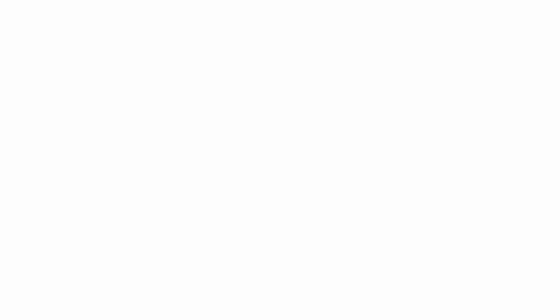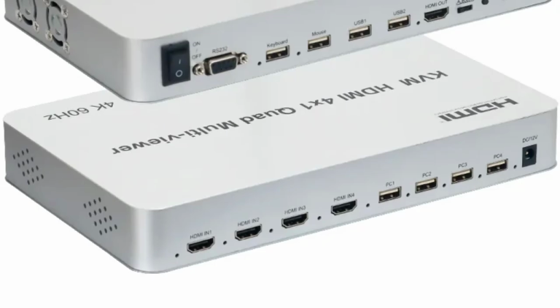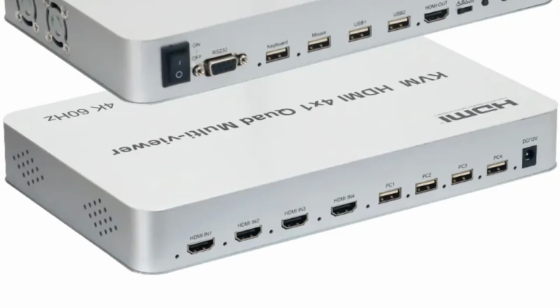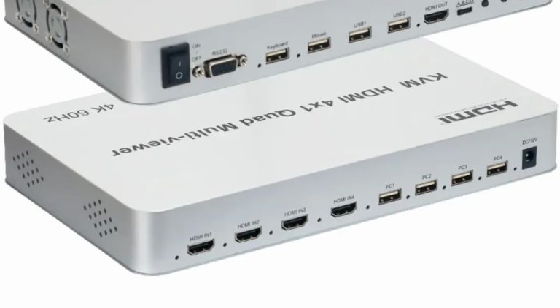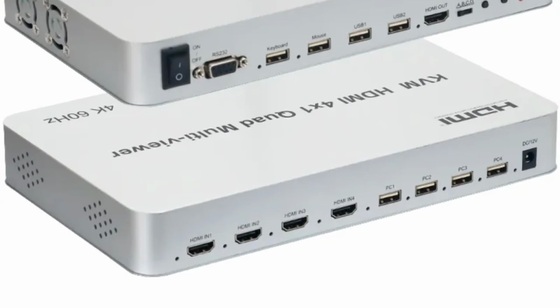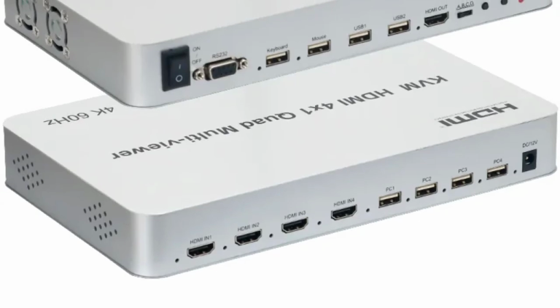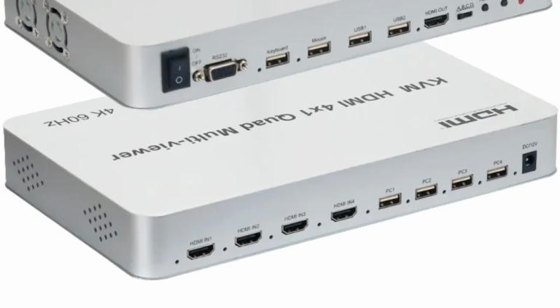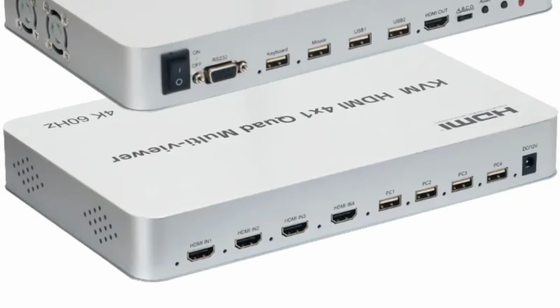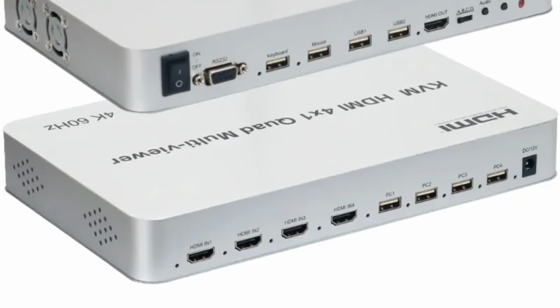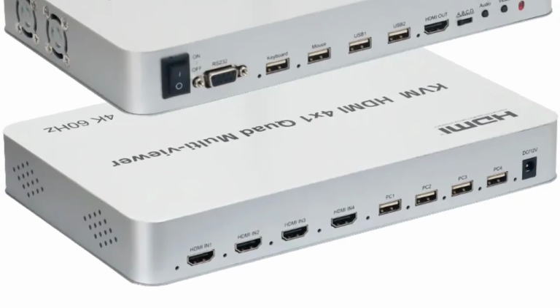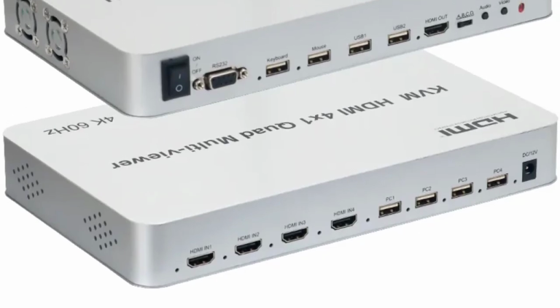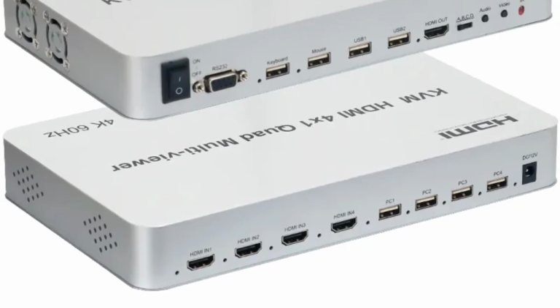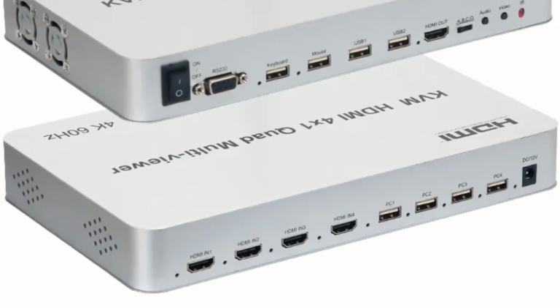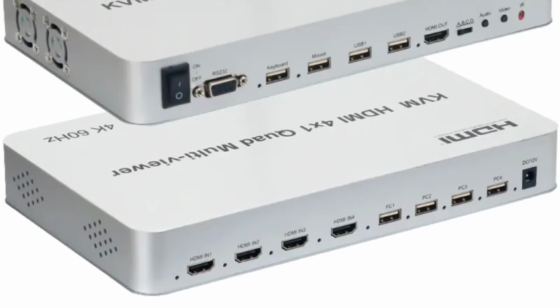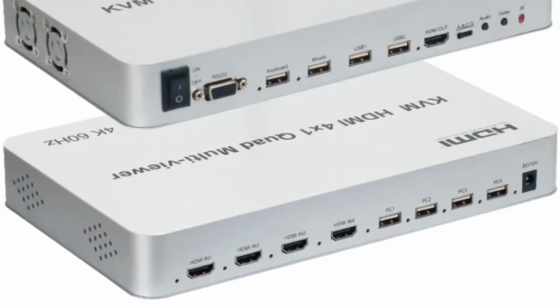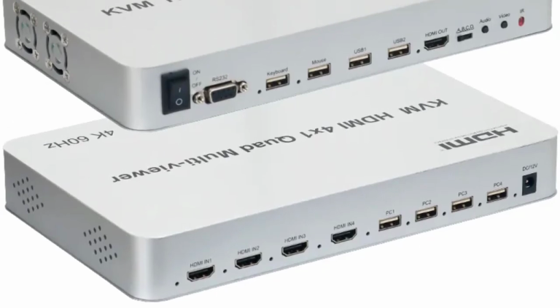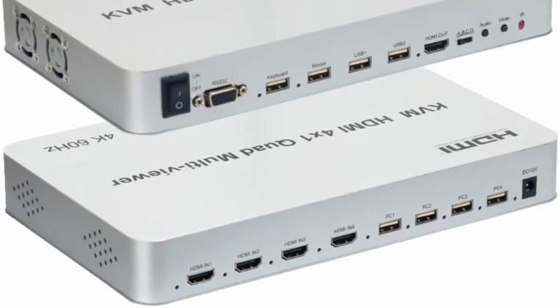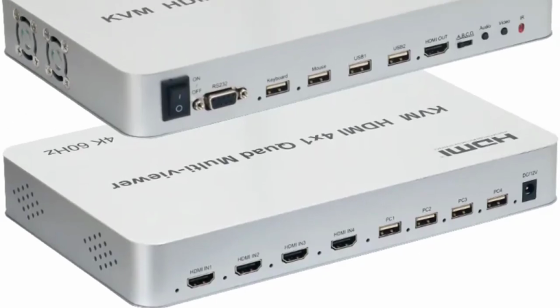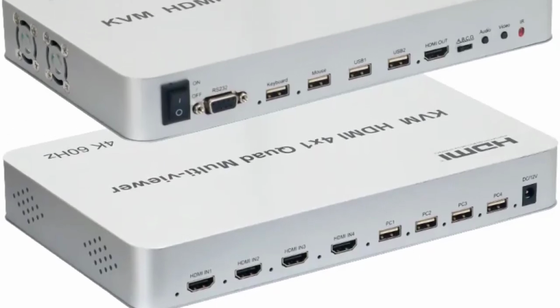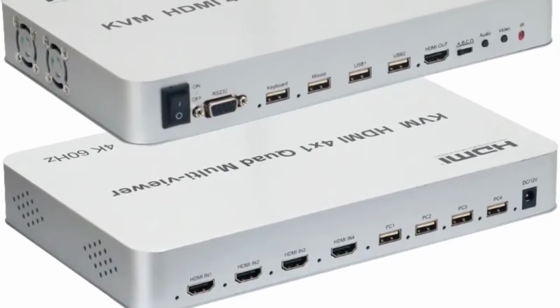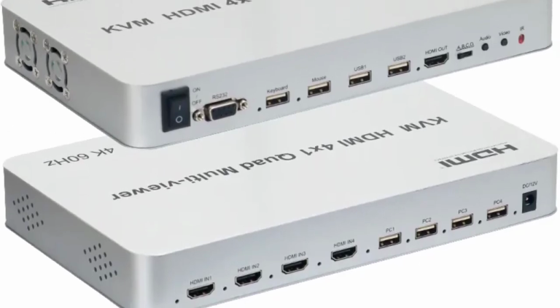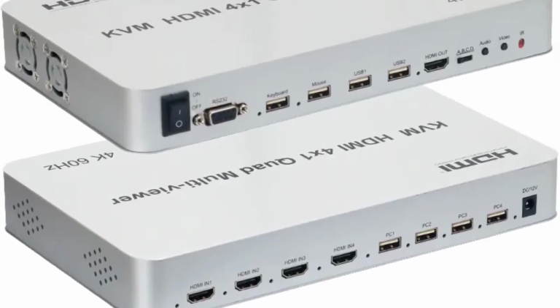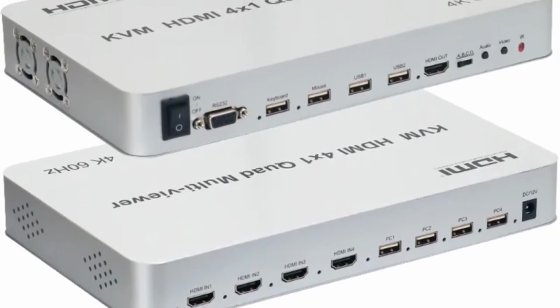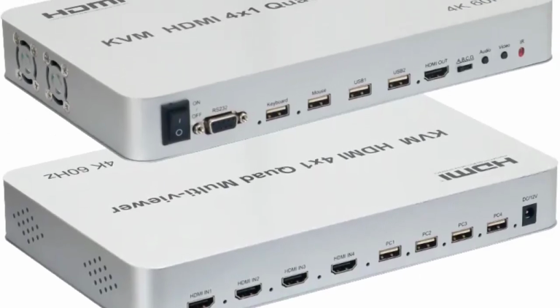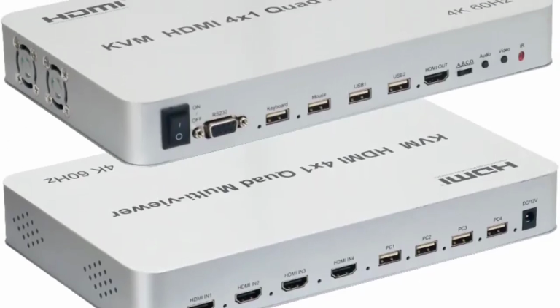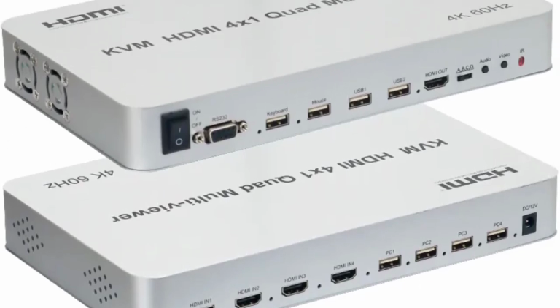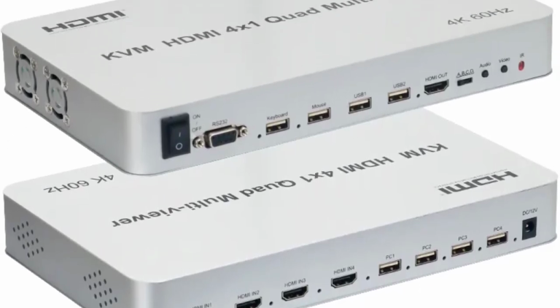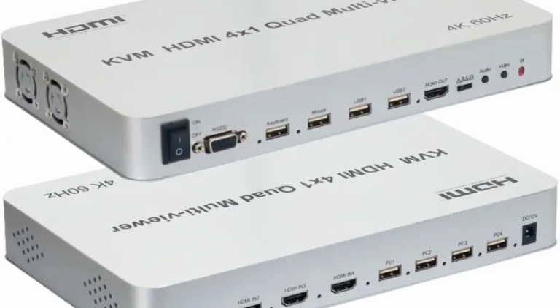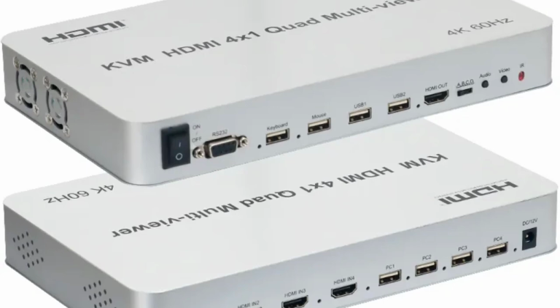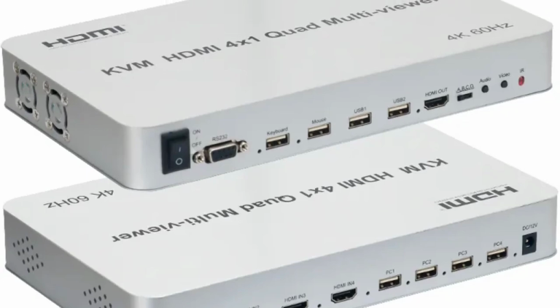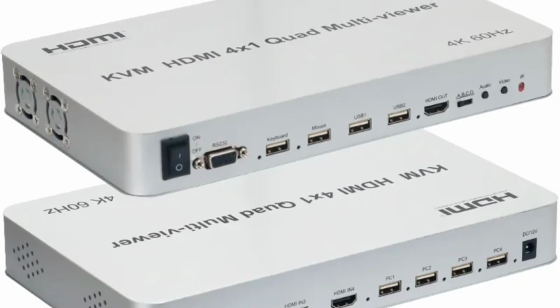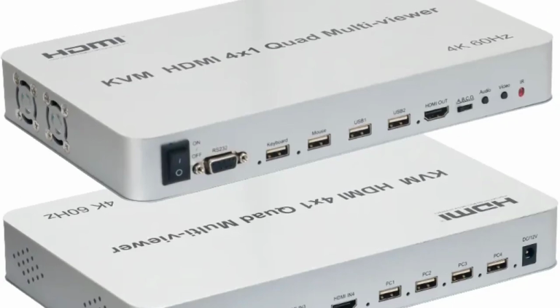Hi everyone, welcome back to my channel MrShop. Looking for the best HDMI multiviewer in the market?